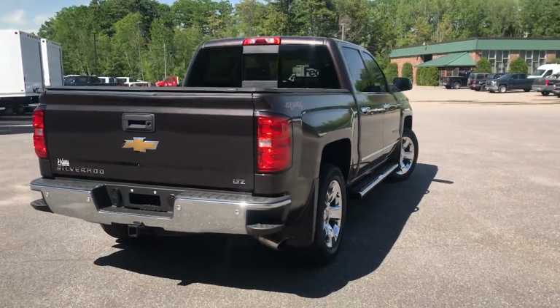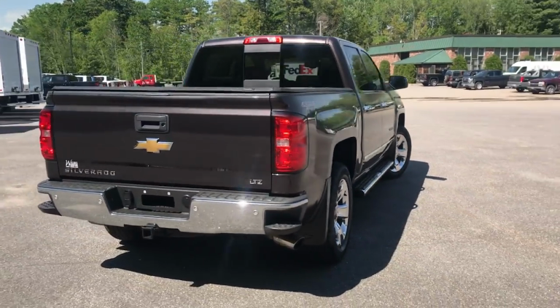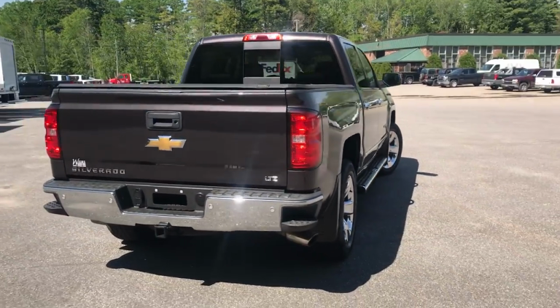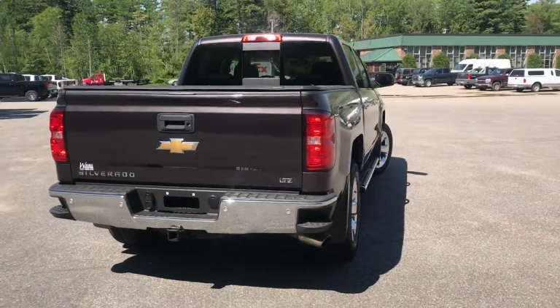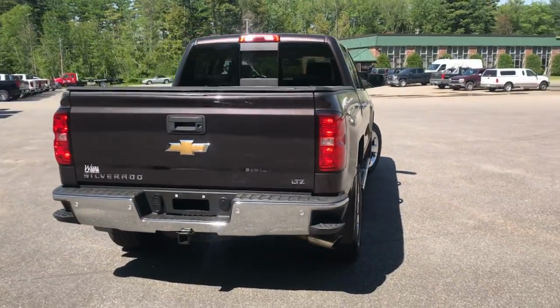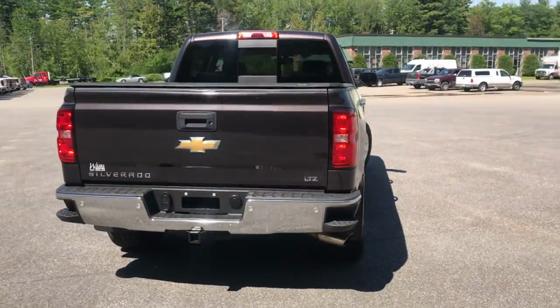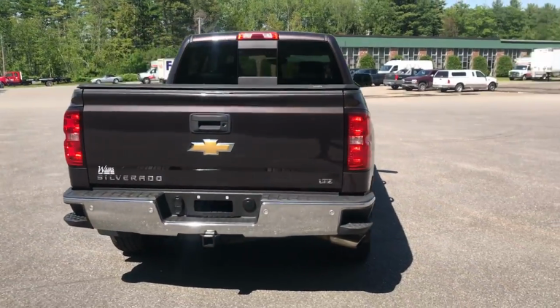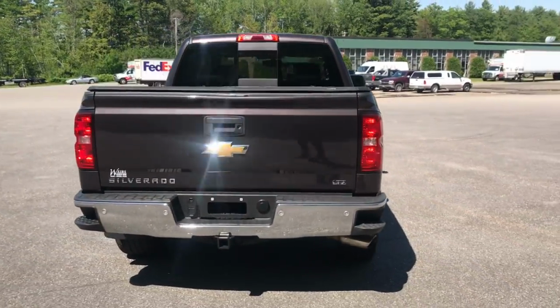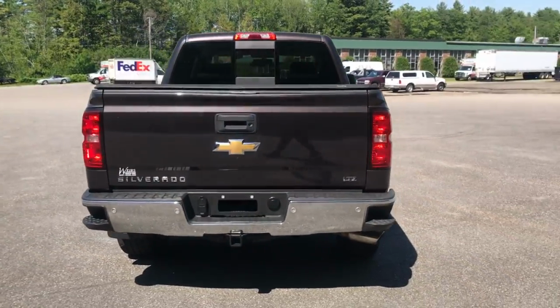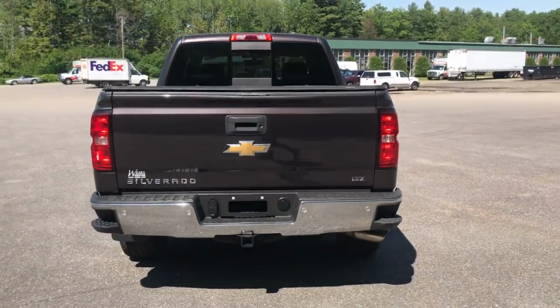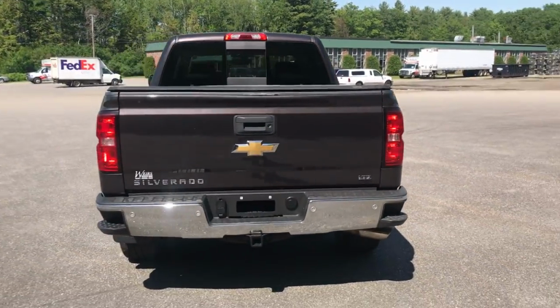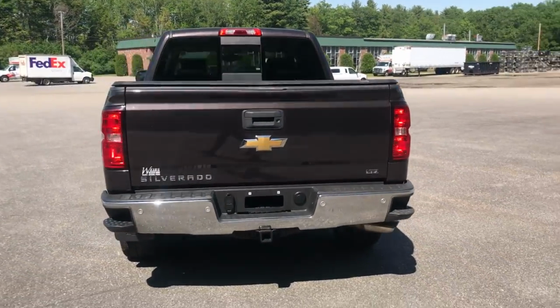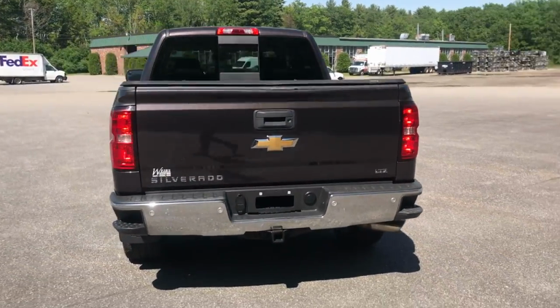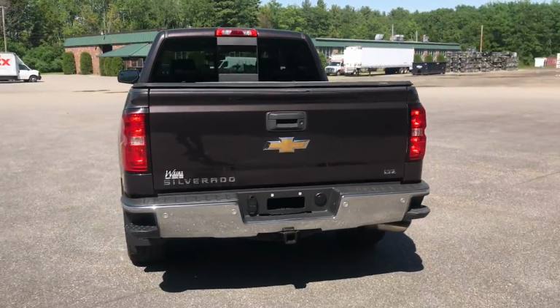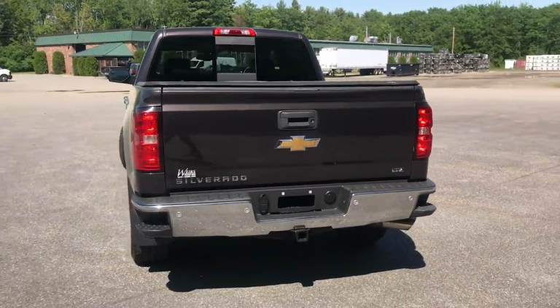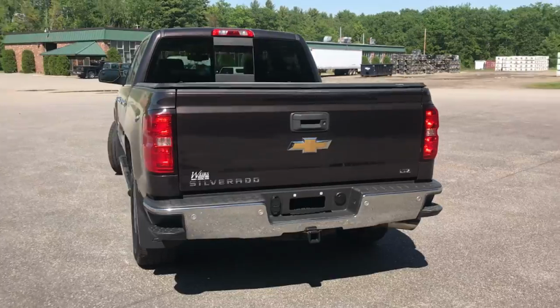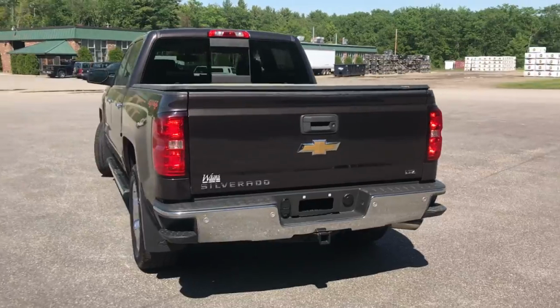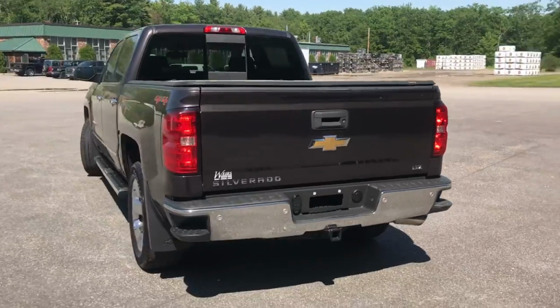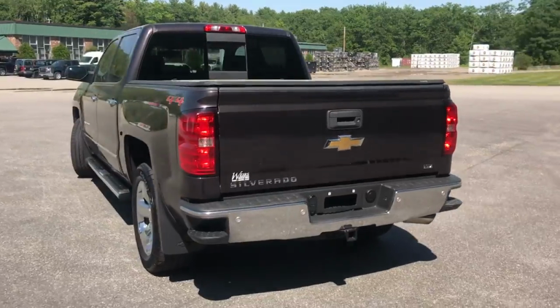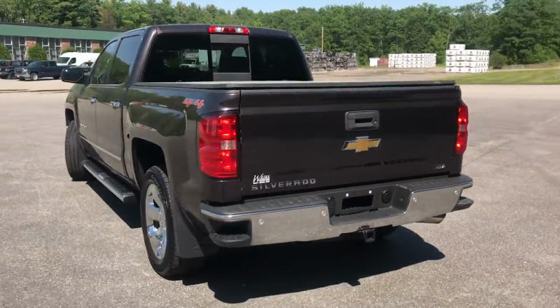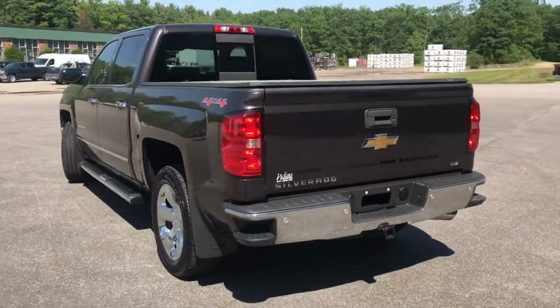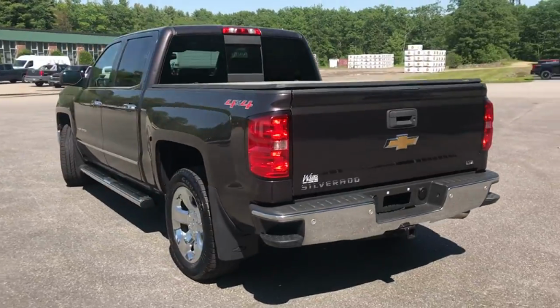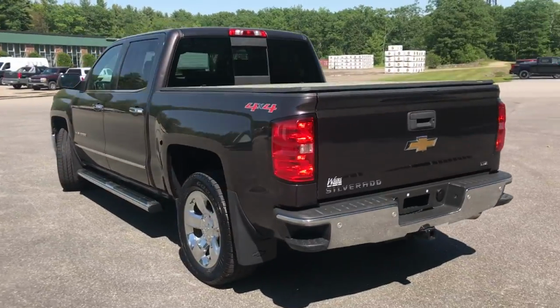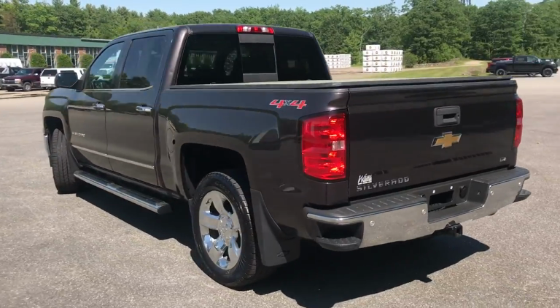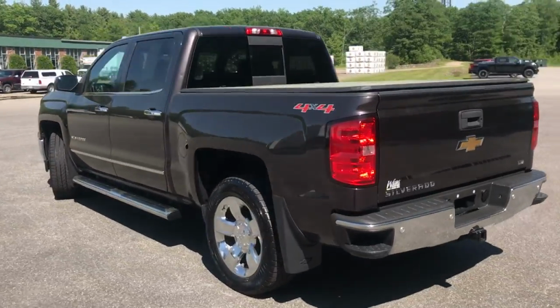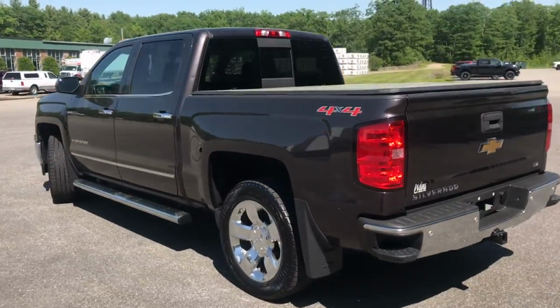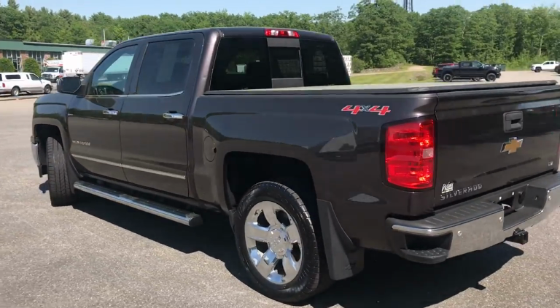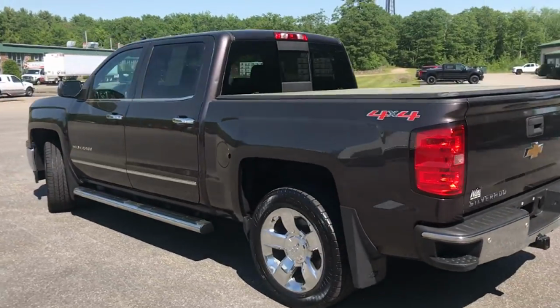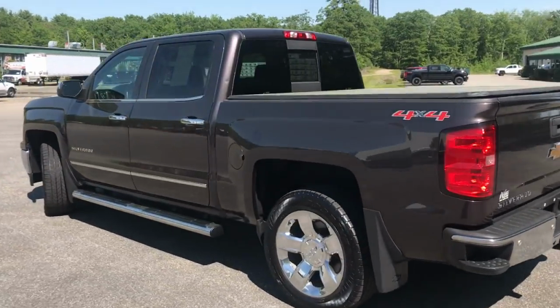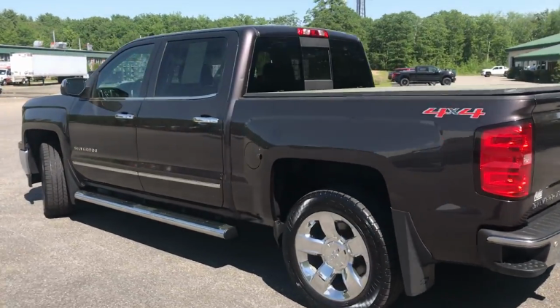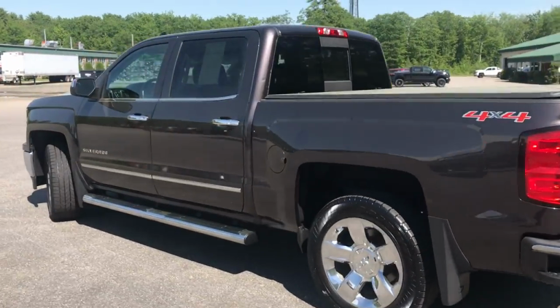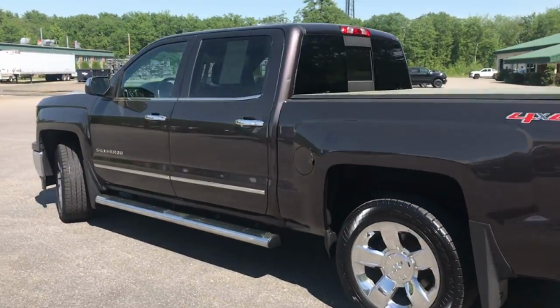This was a recent trade, it's in very good shape. It's got a little over 78,000 miles on it.